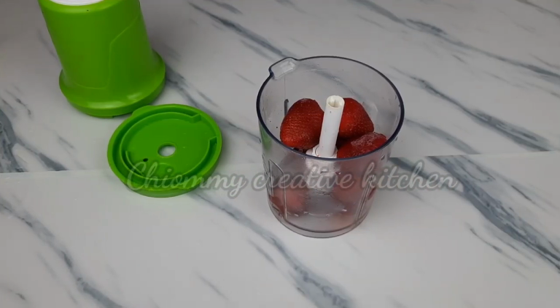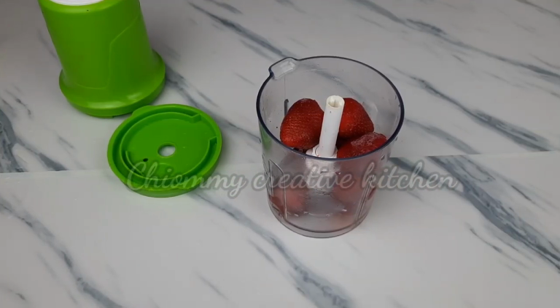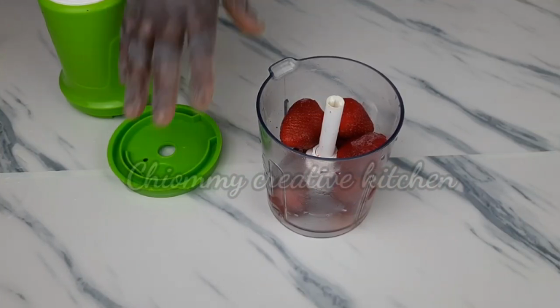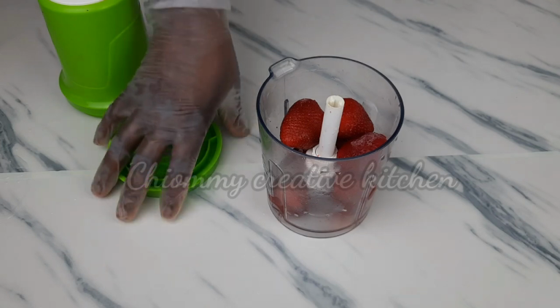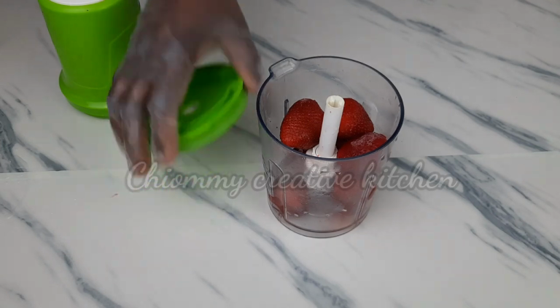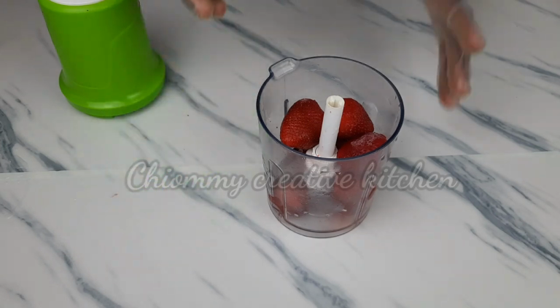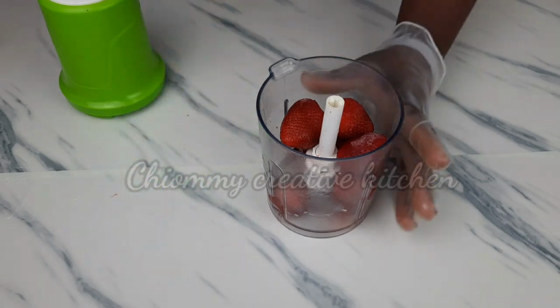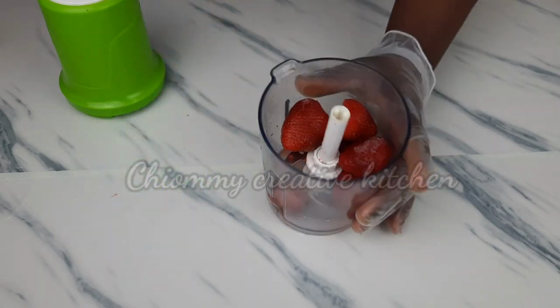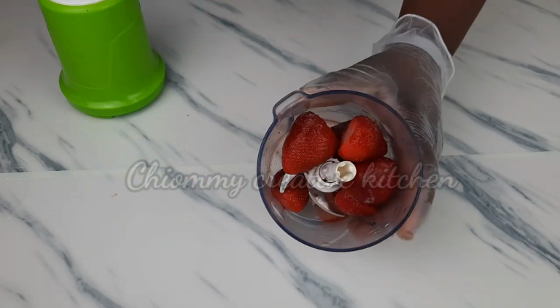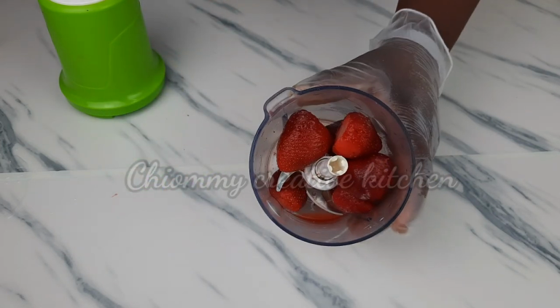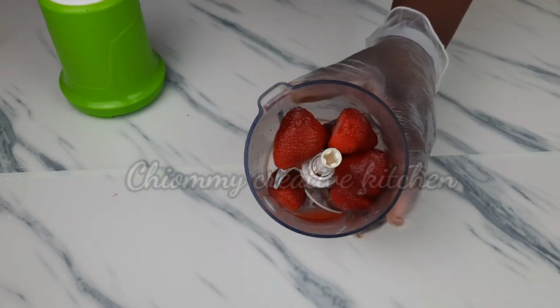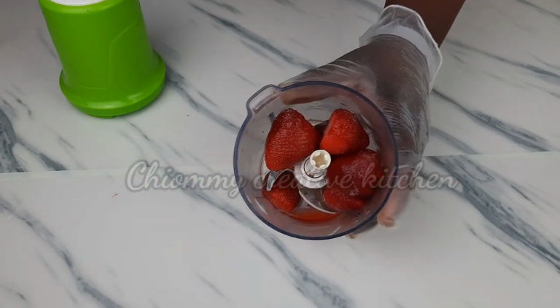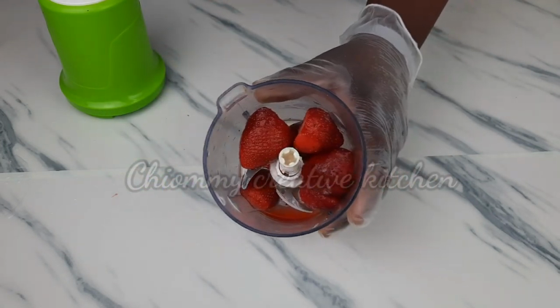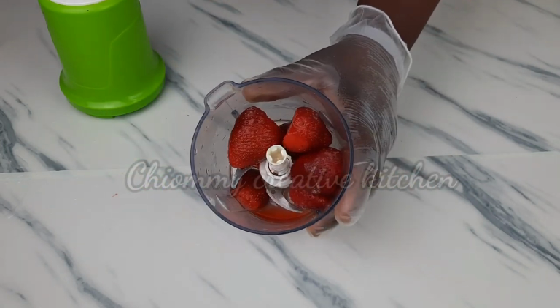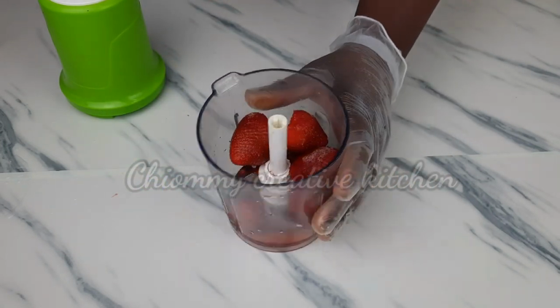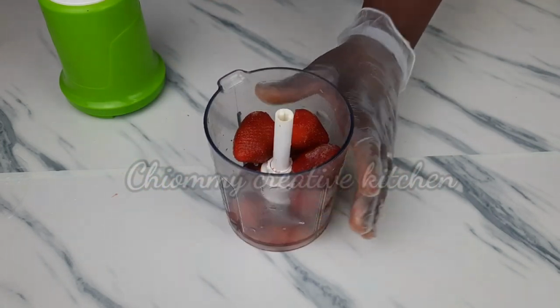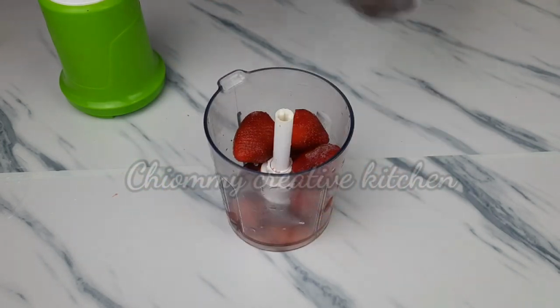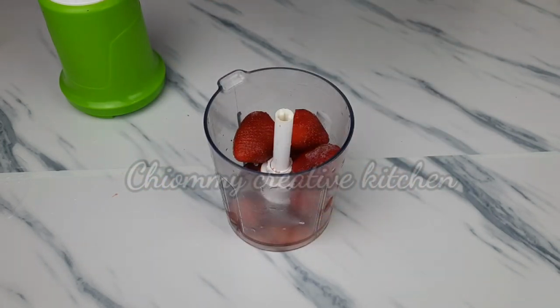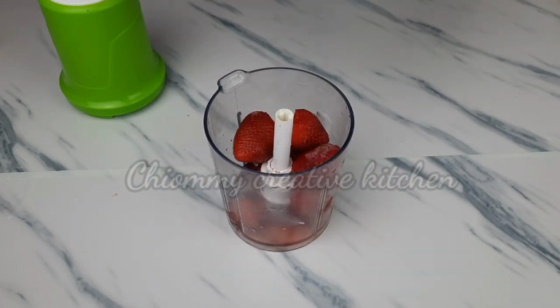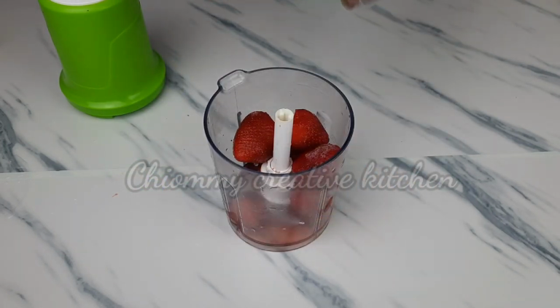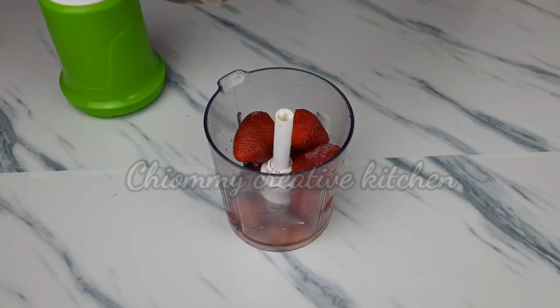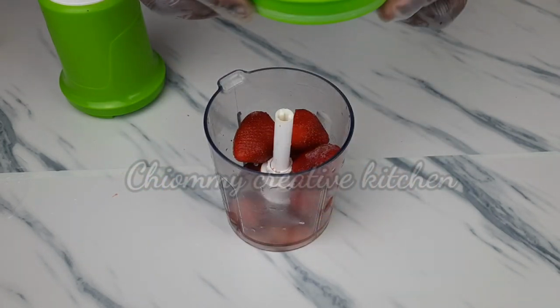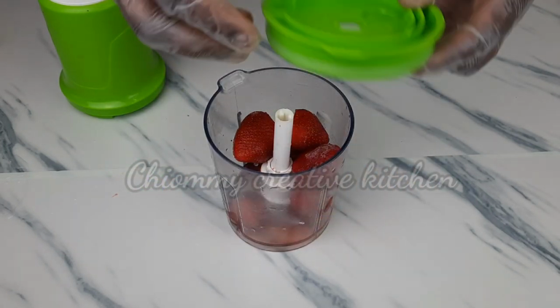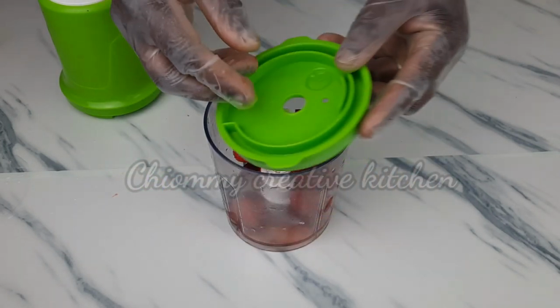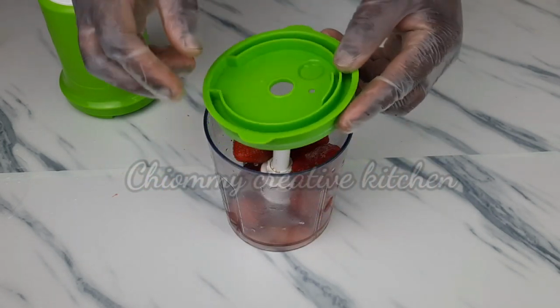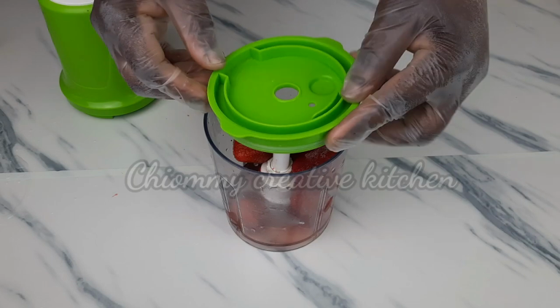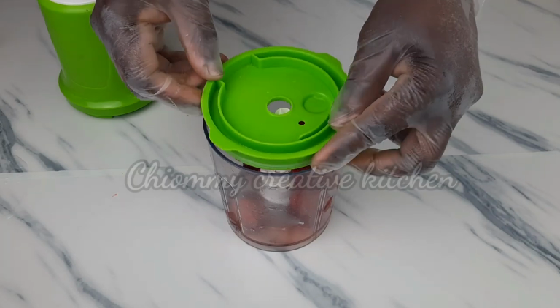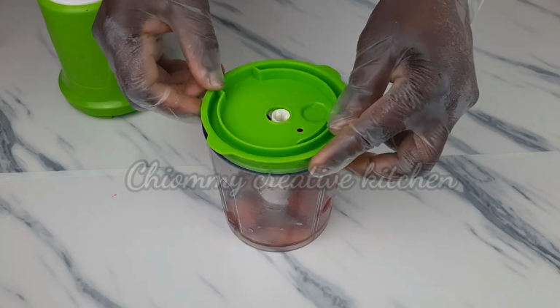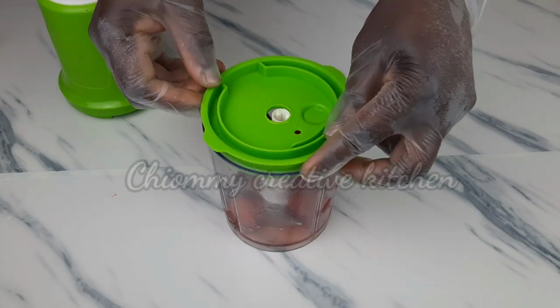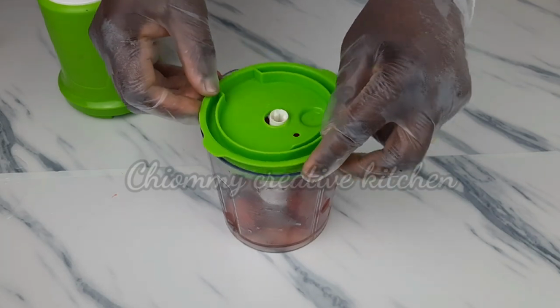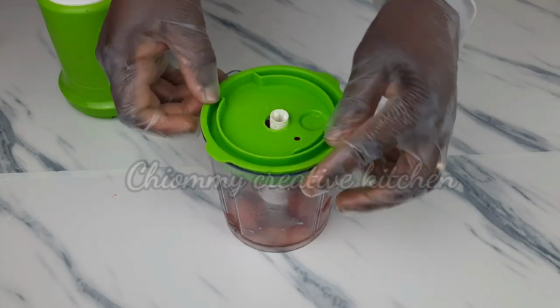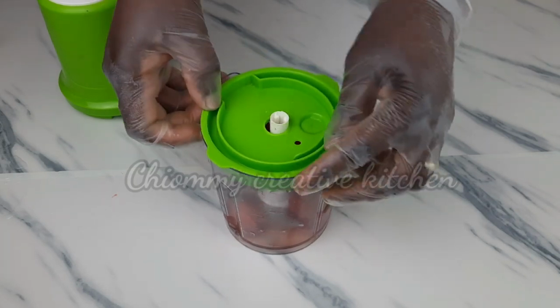For the strawberry, I have to blend it with my food processor in order to get the puree.